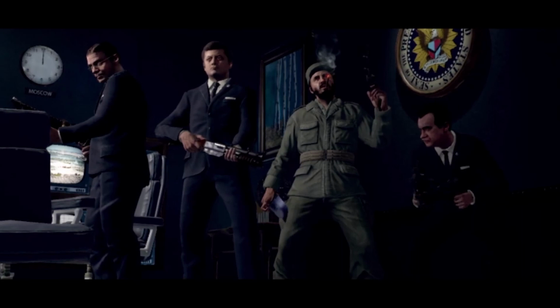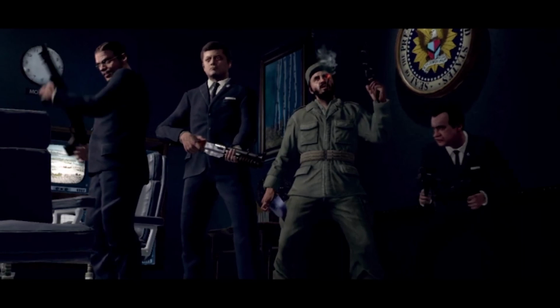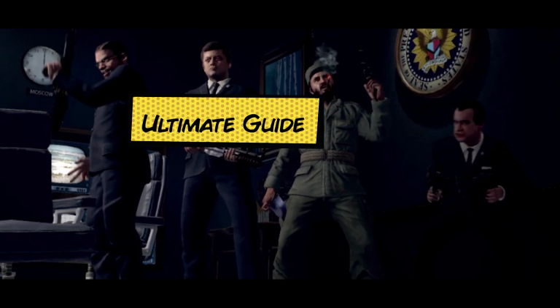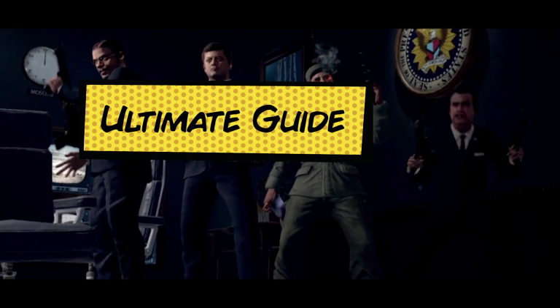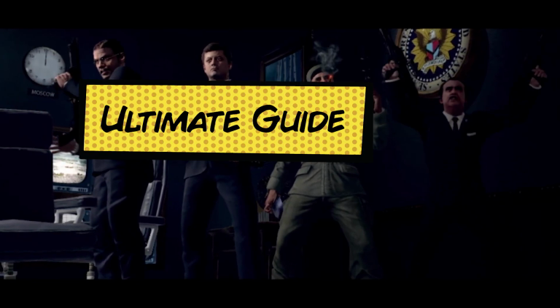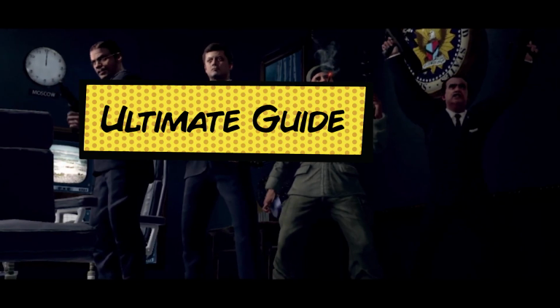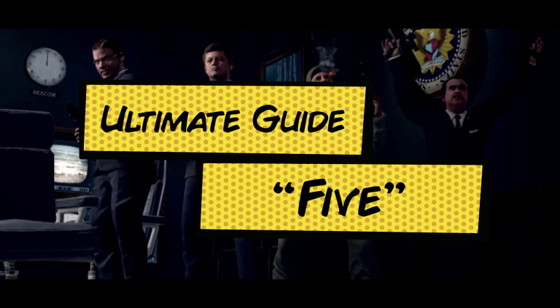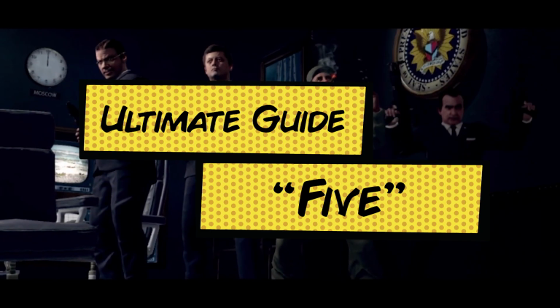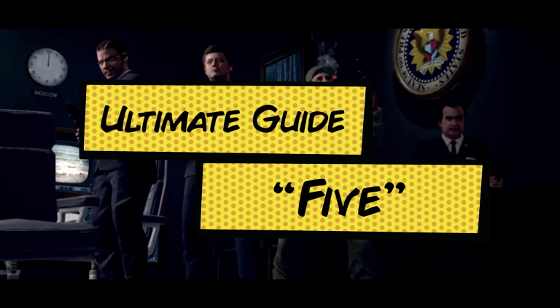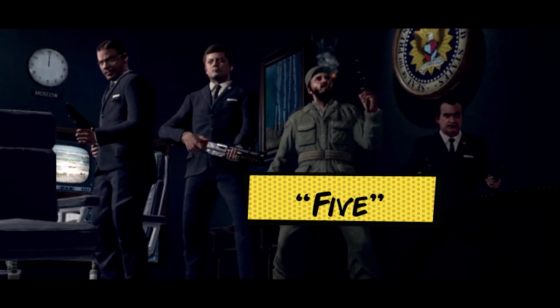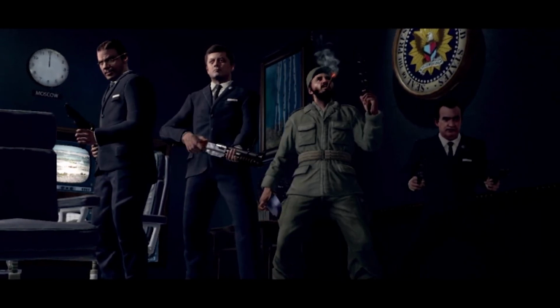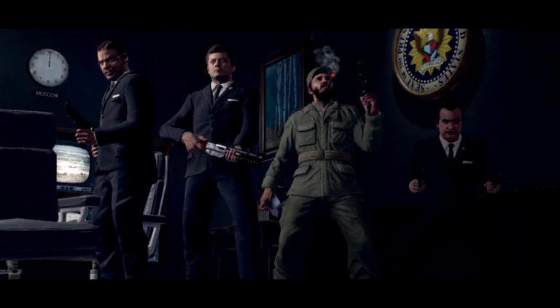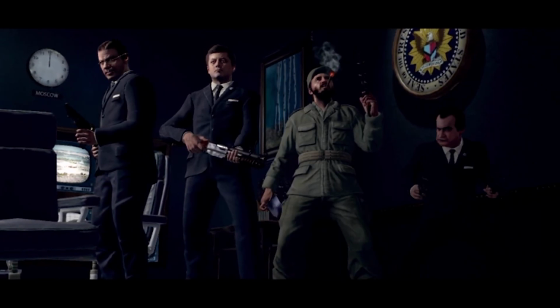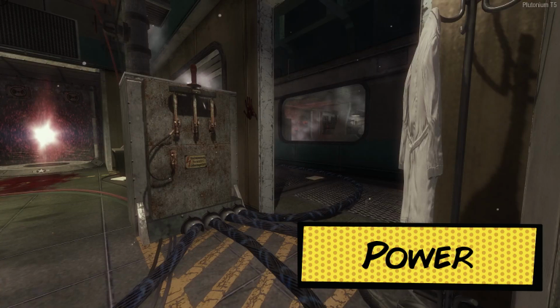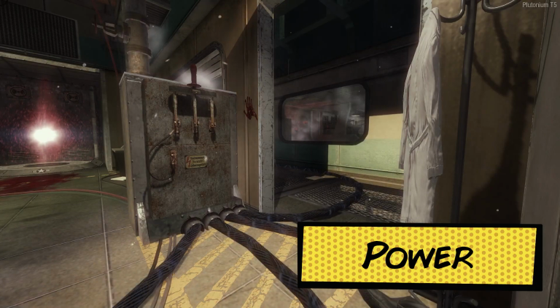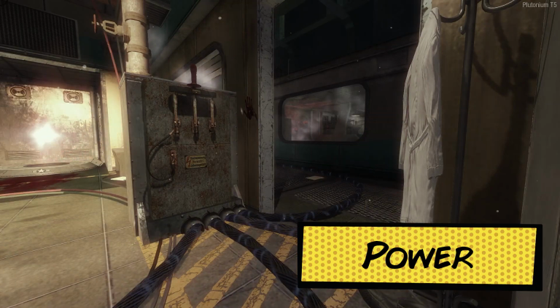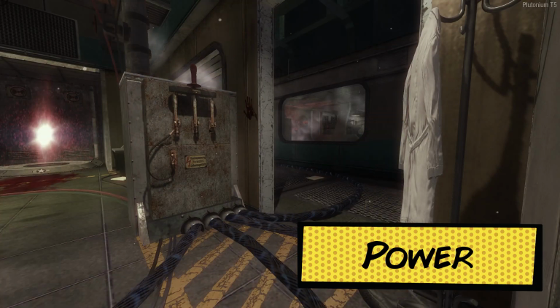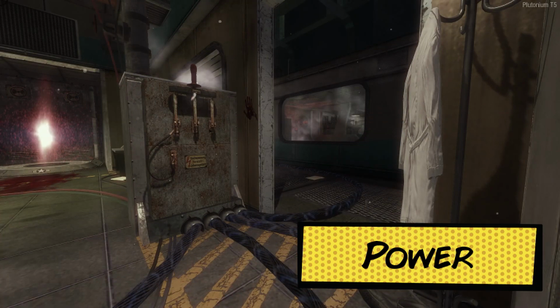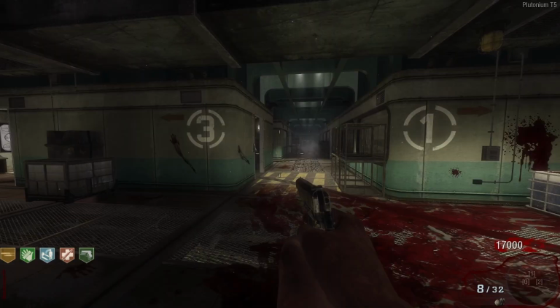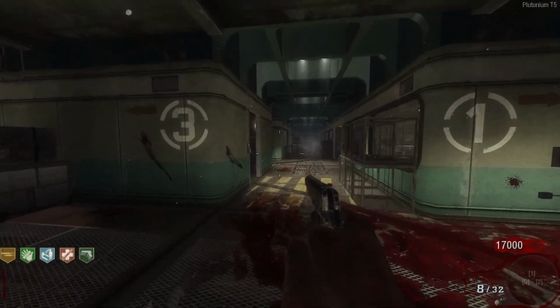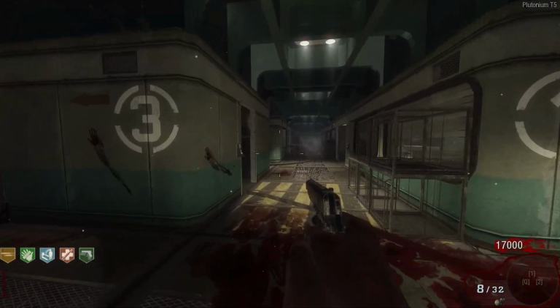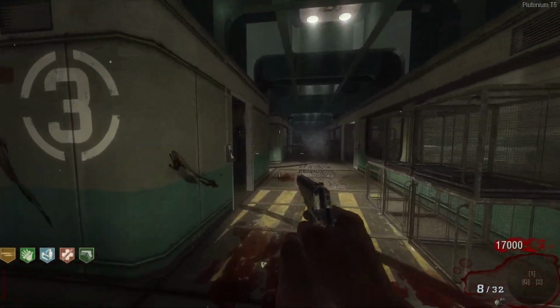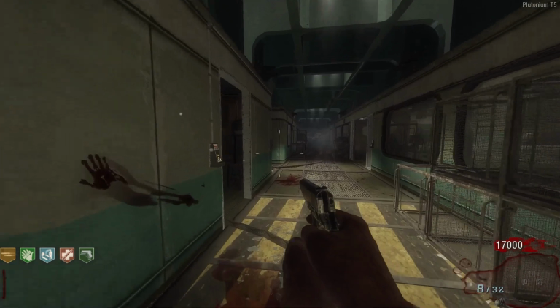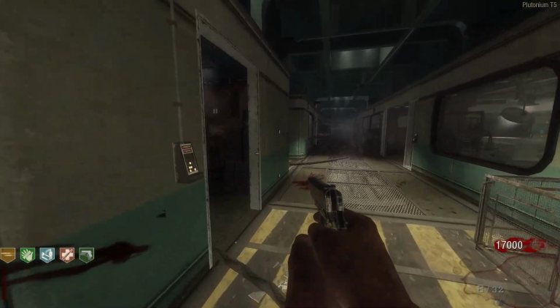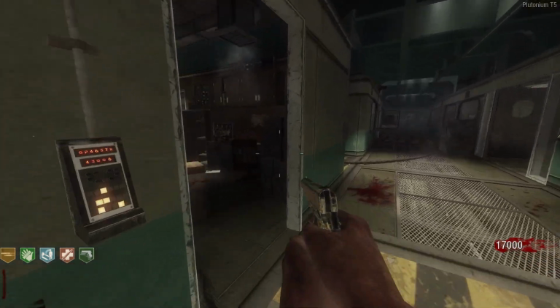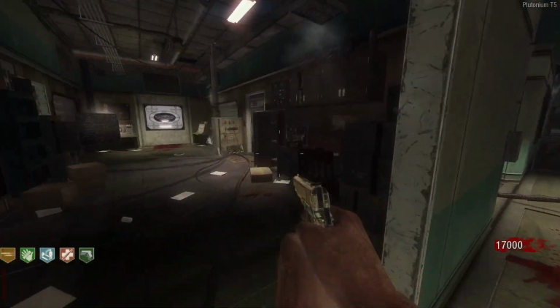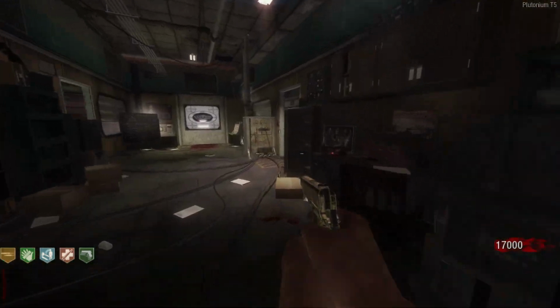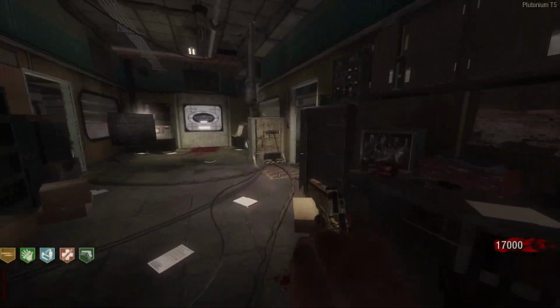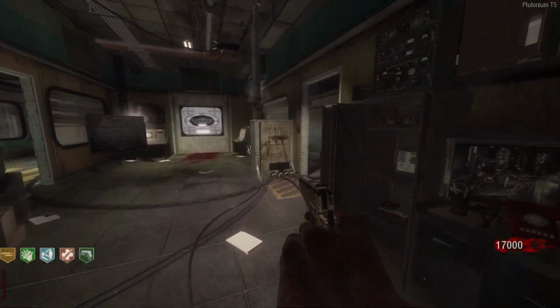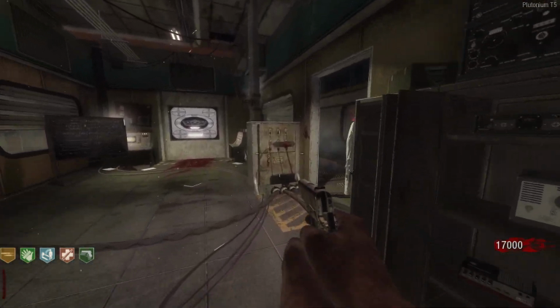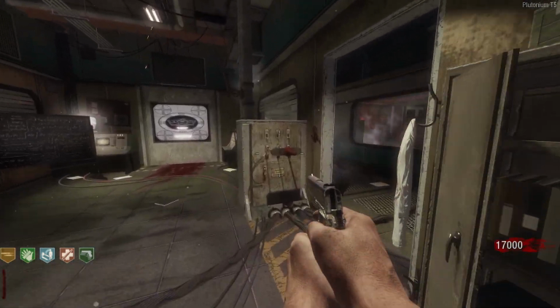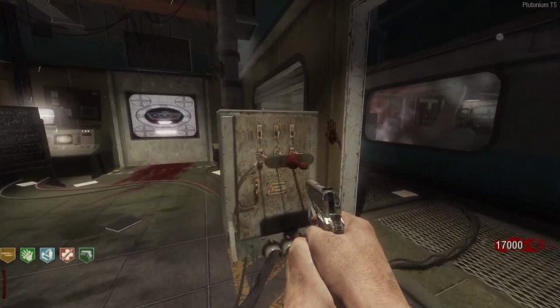This is the ultimate guide for 5. Let's go. Power — the power switch is located next to the main teleporter in the labs.